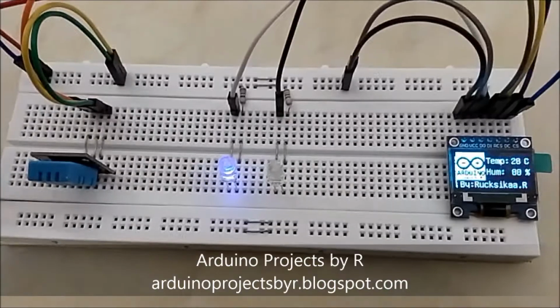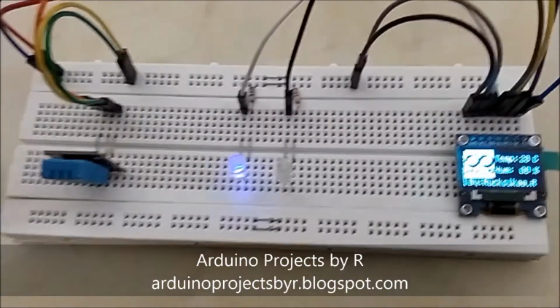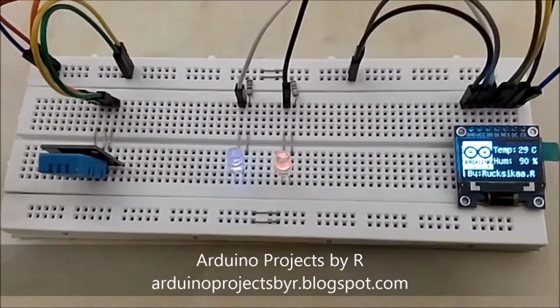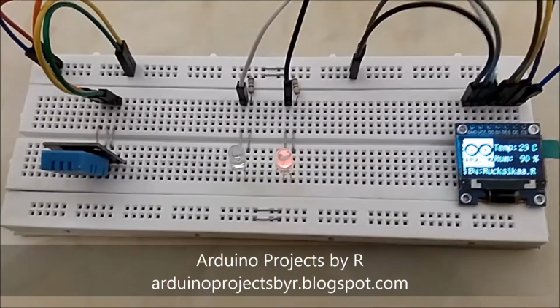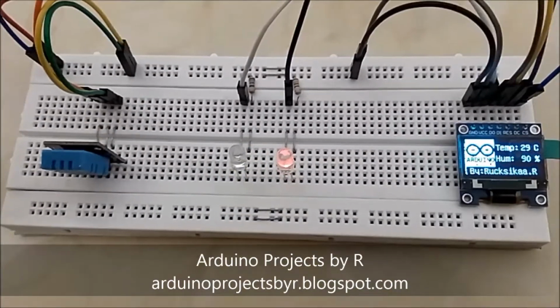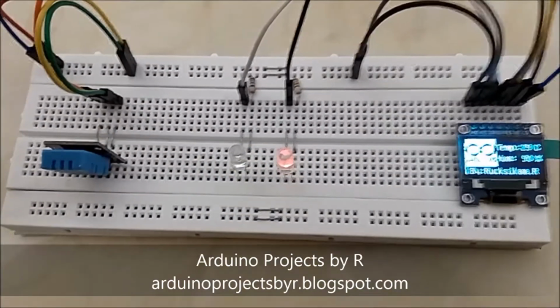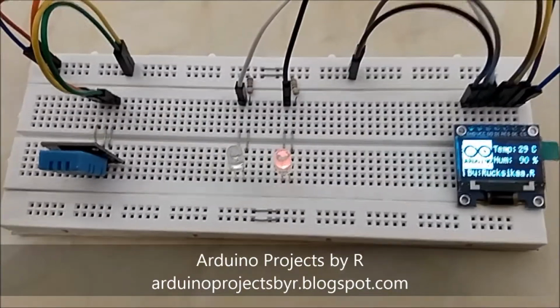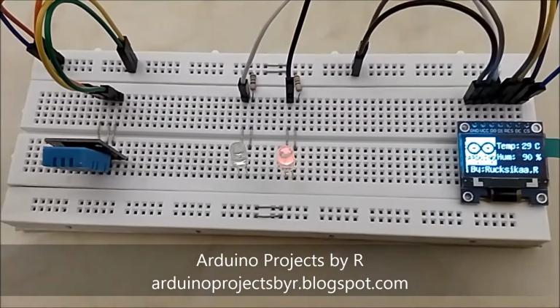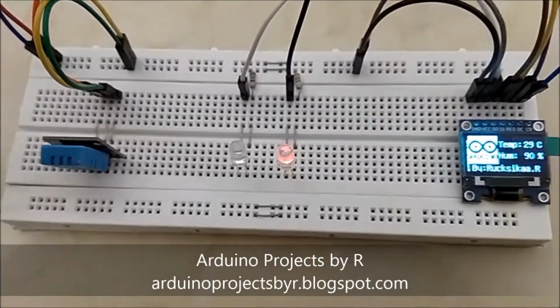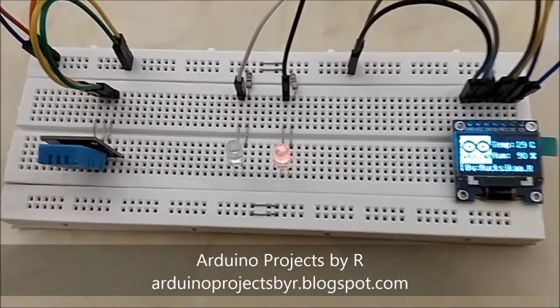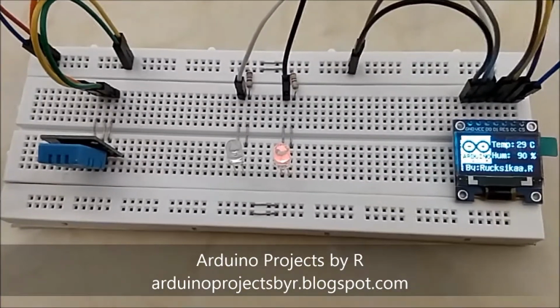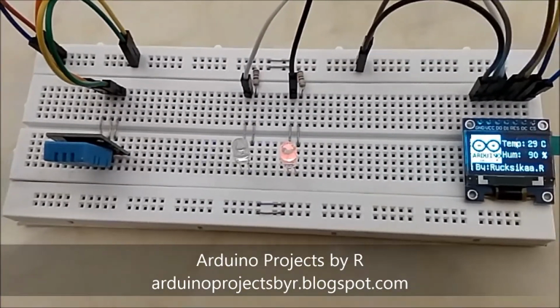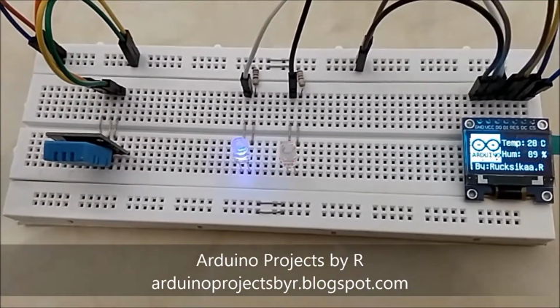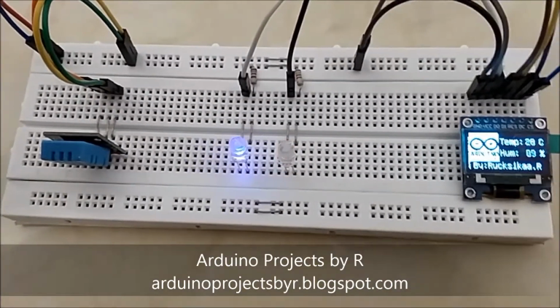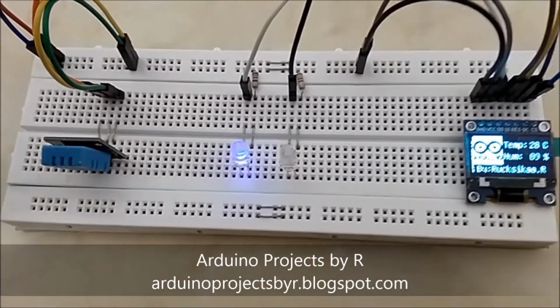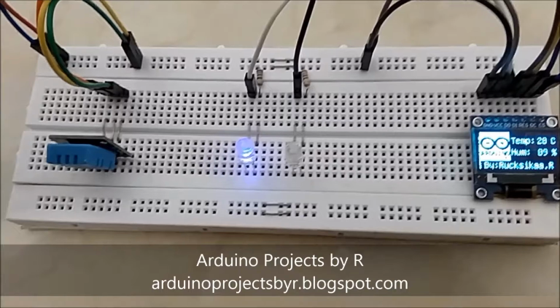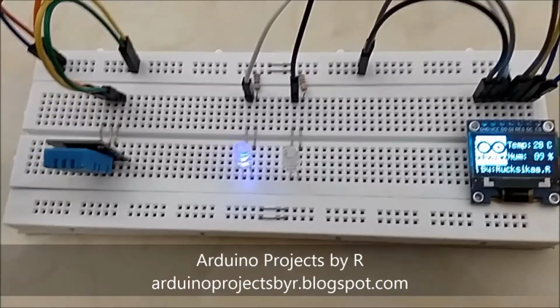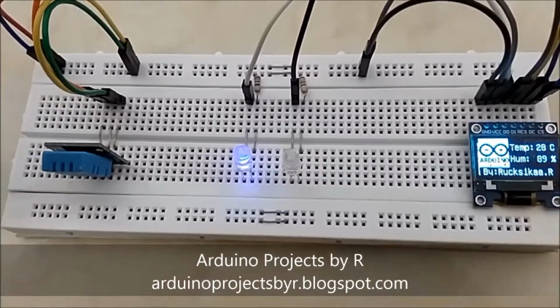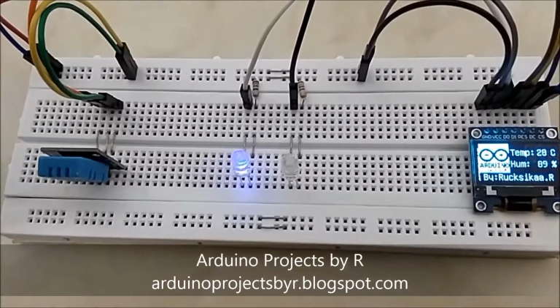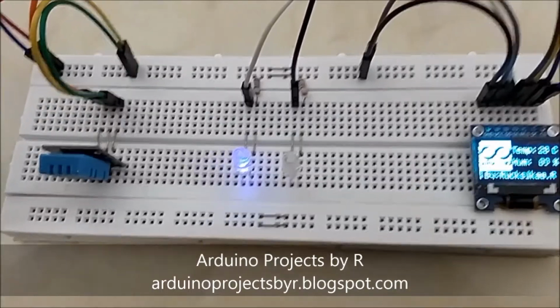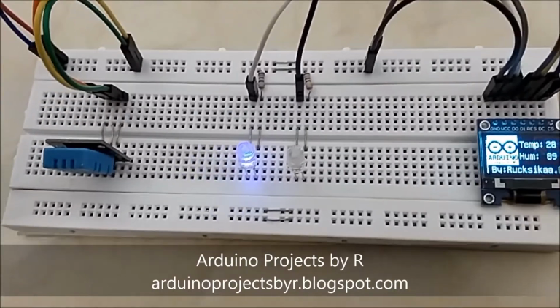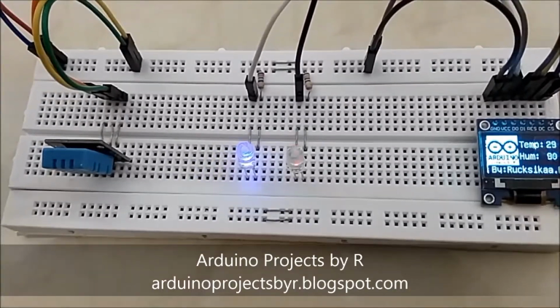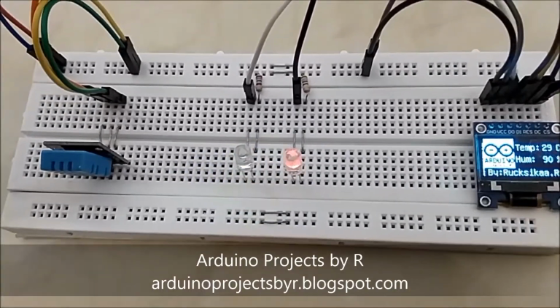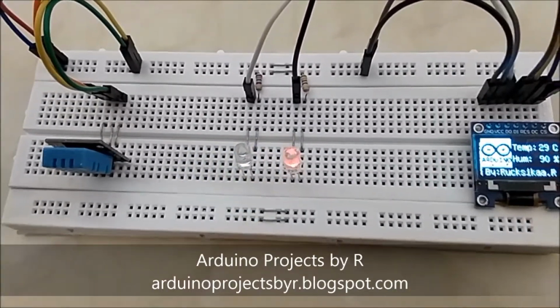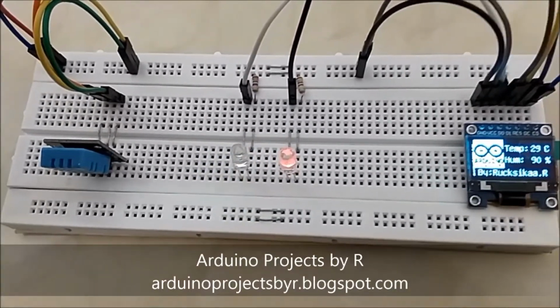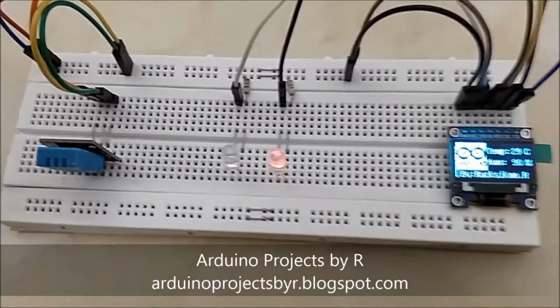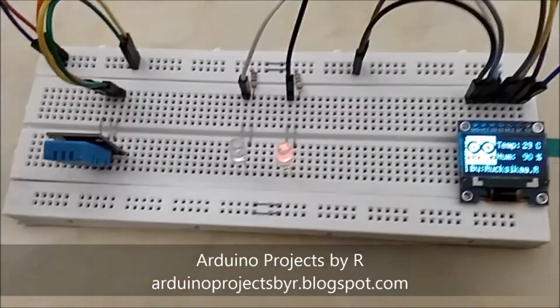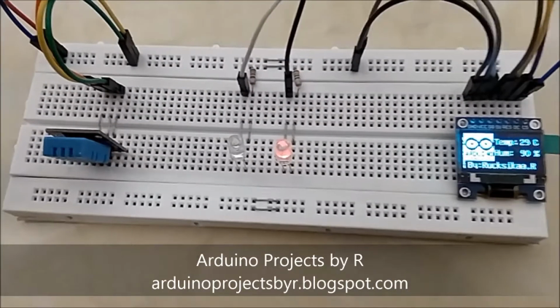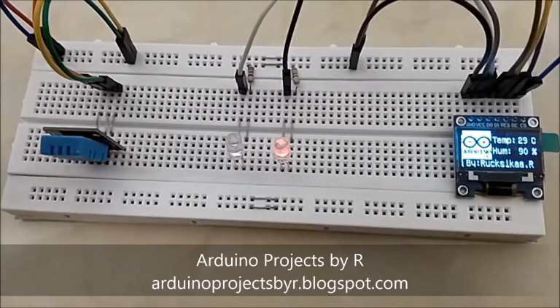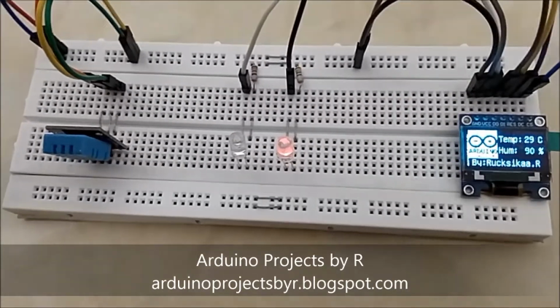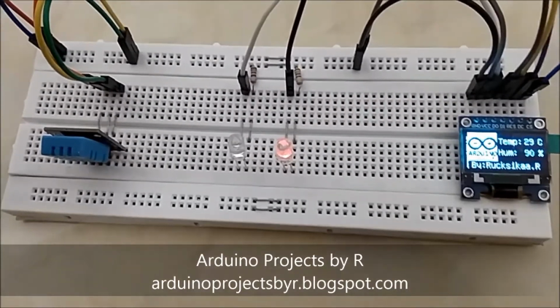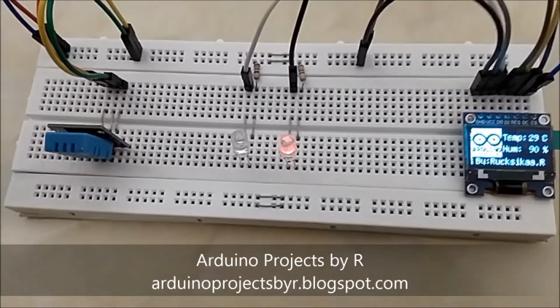Hello everyone, this is Rukshika Rajkuma from Arduino Projects by R, and today I am going to present to you my Arduino weather station.